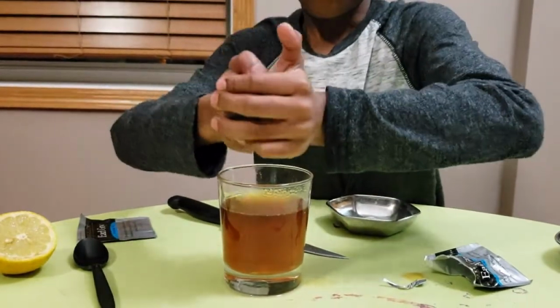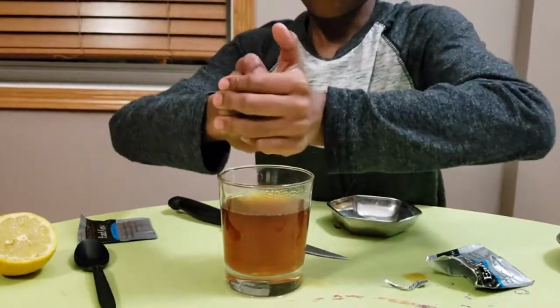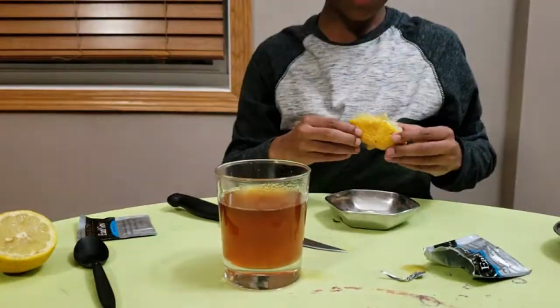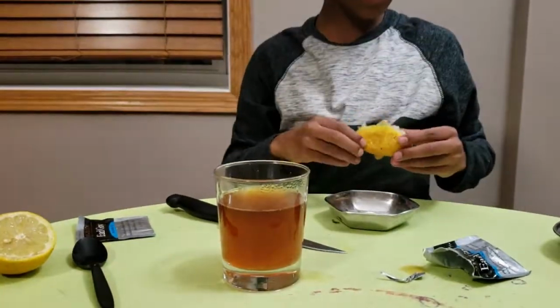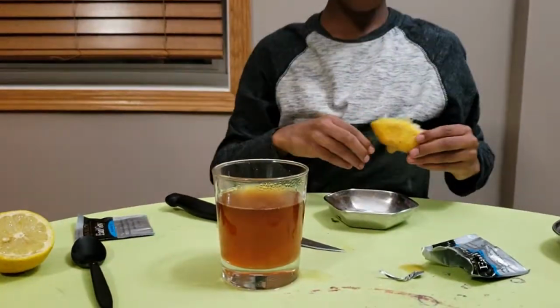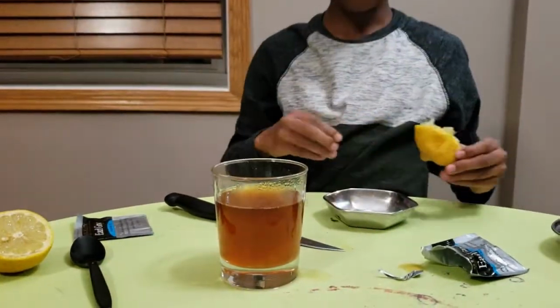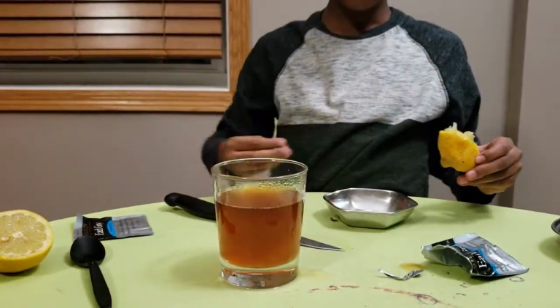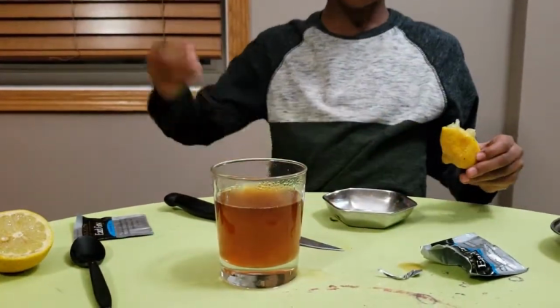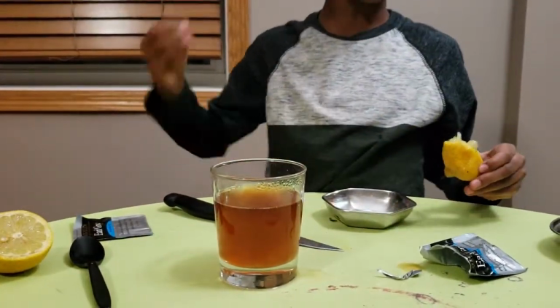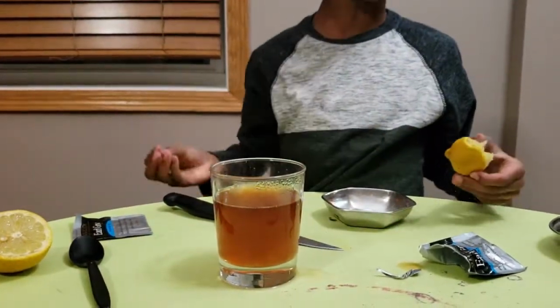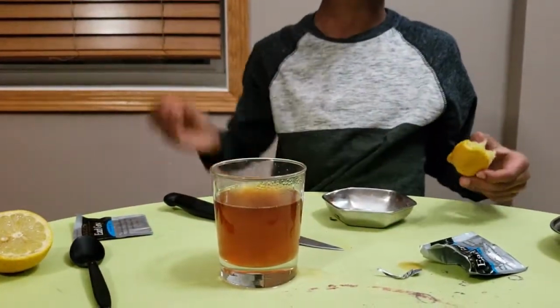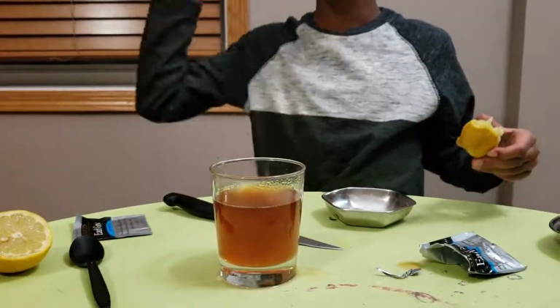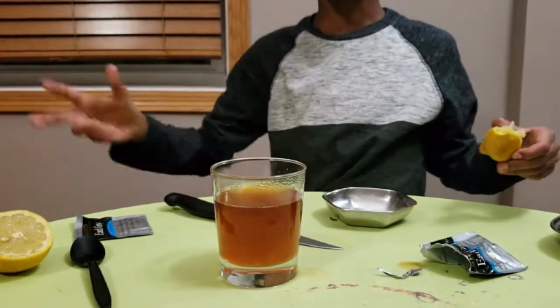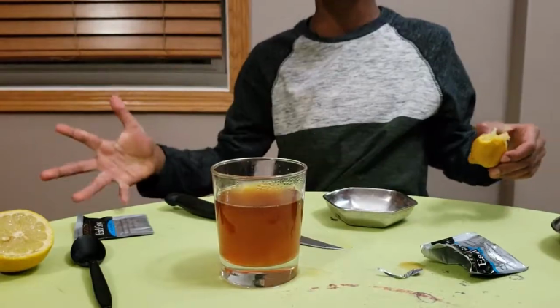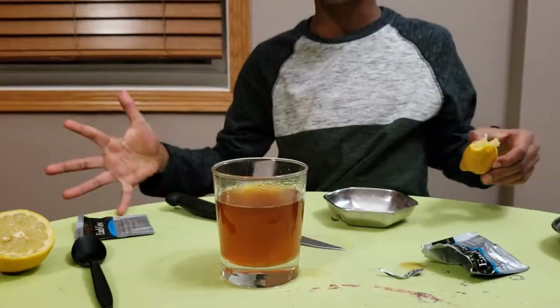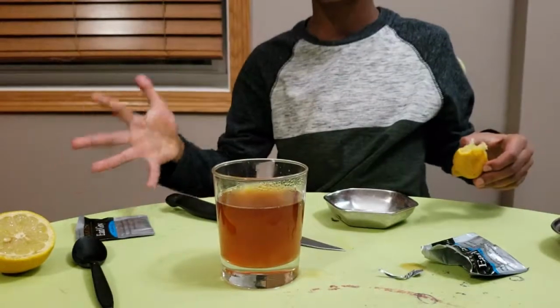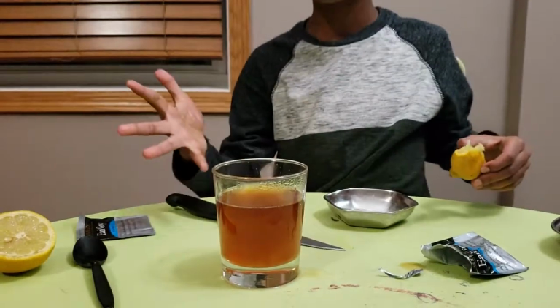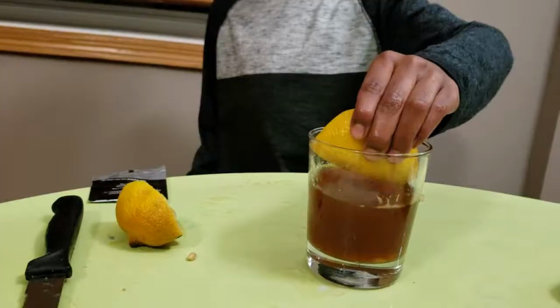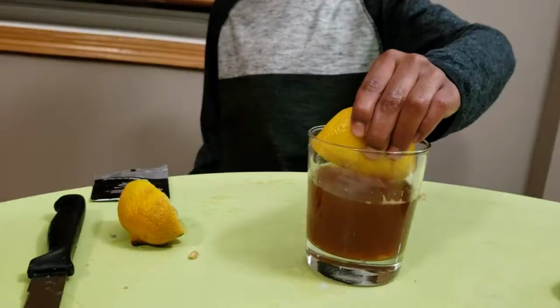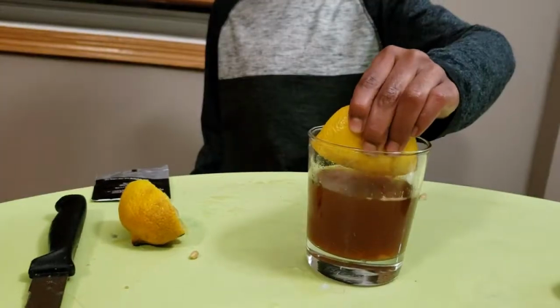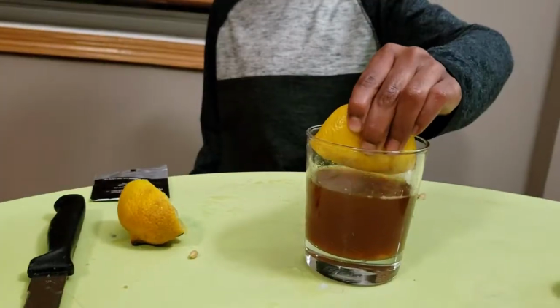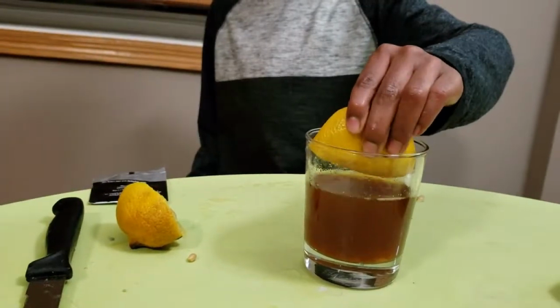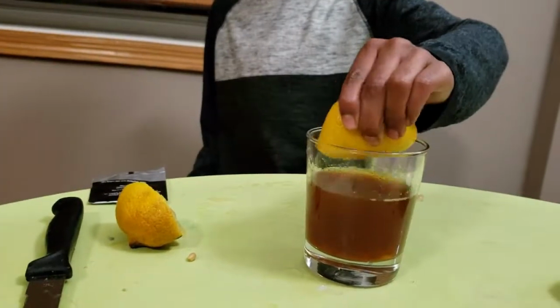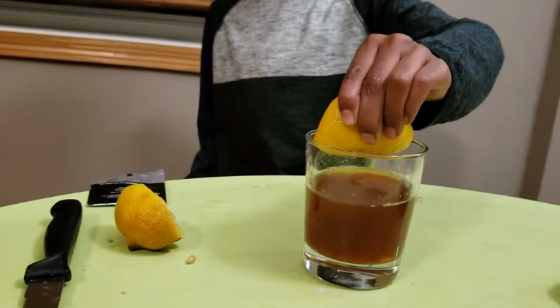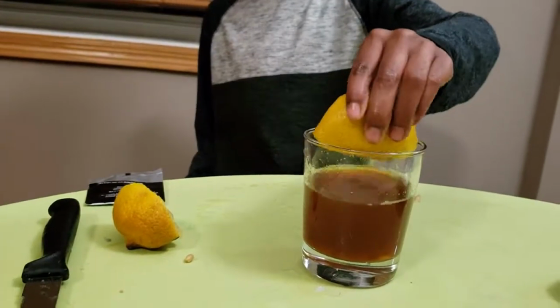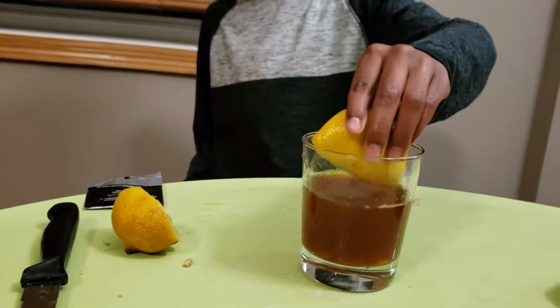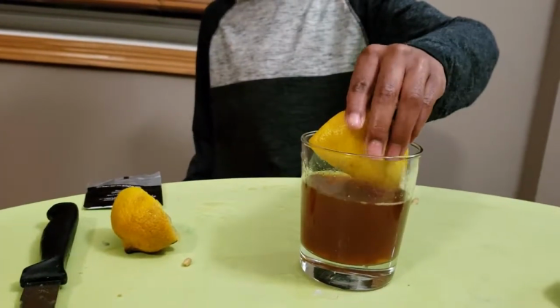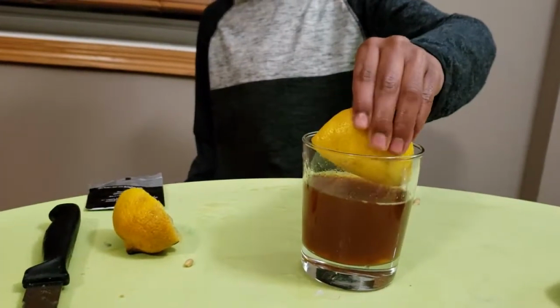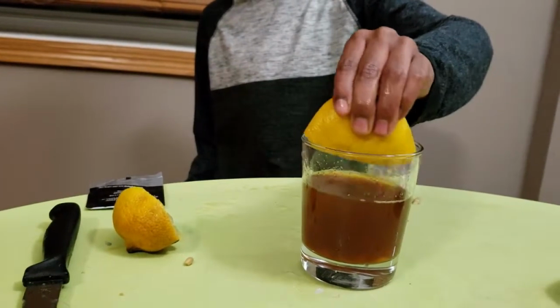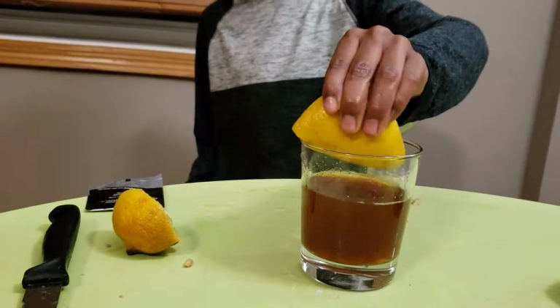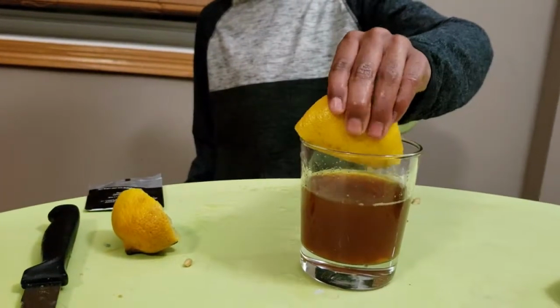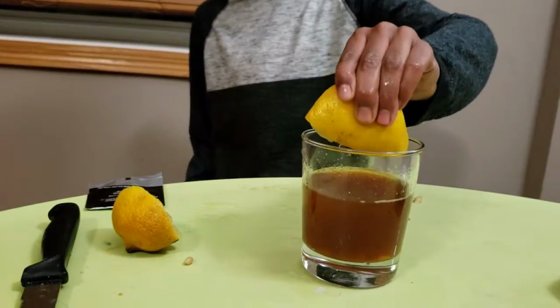Now we're going to add some lemon into the tea and see what happens. Now the tea became so much lighter! The color is light. So now let's add some baking soda and see what happens.